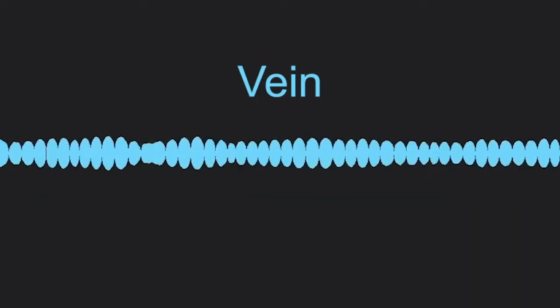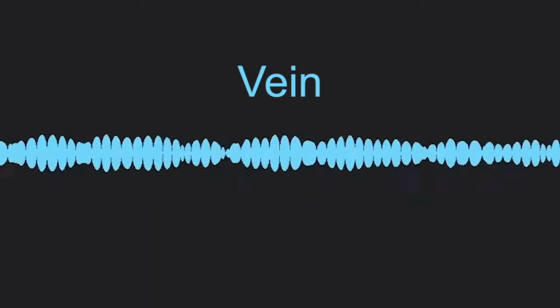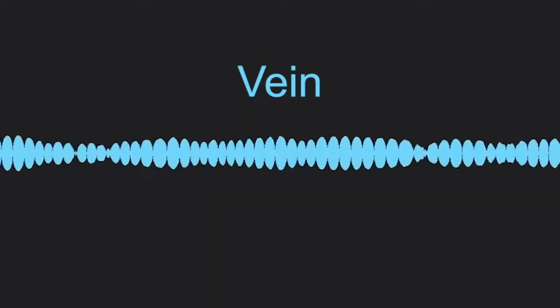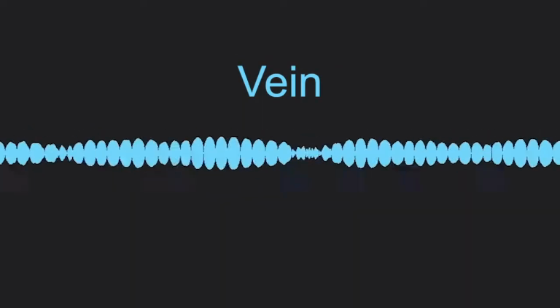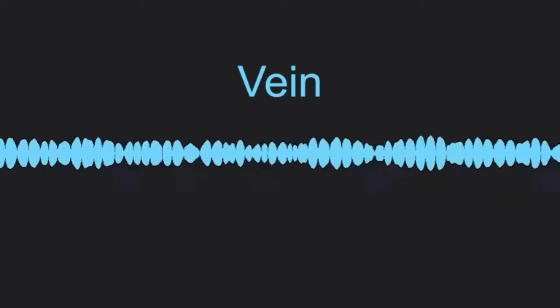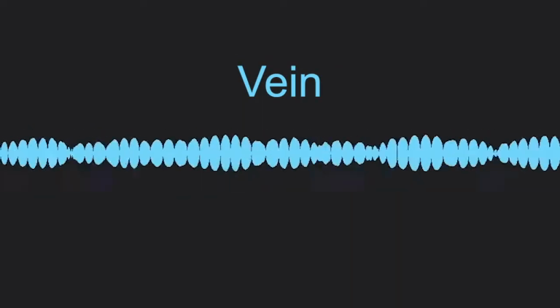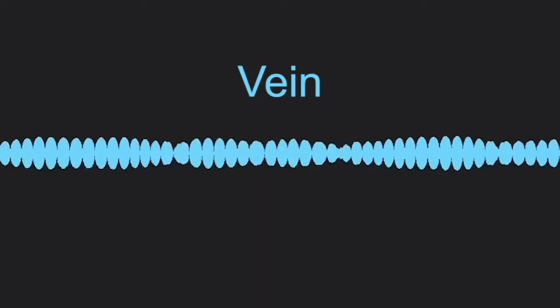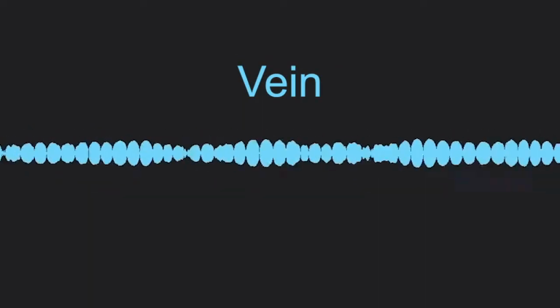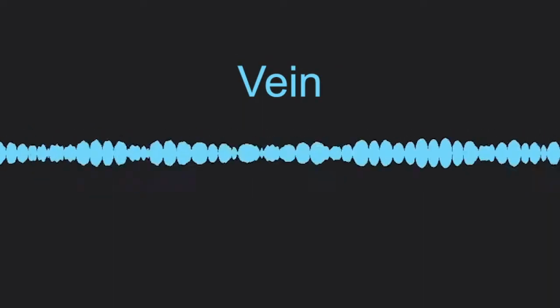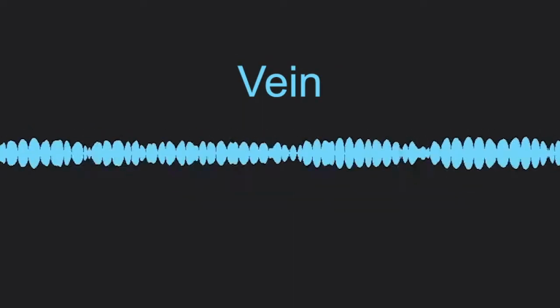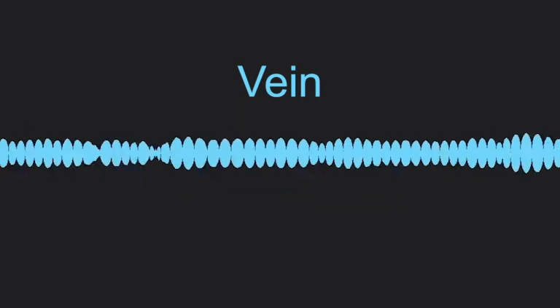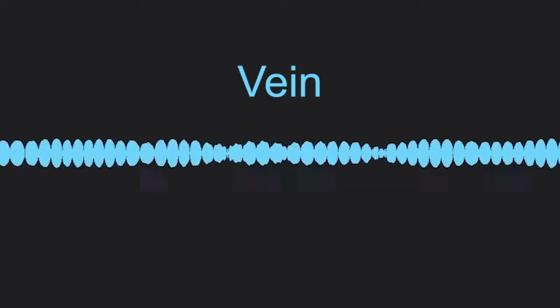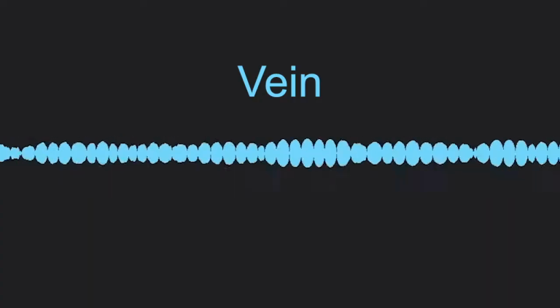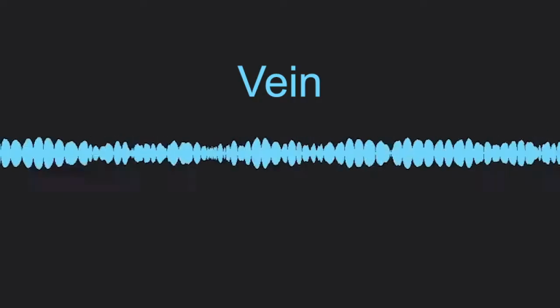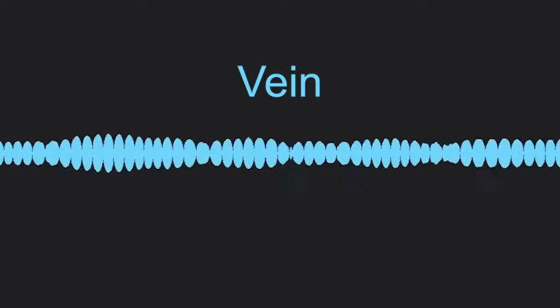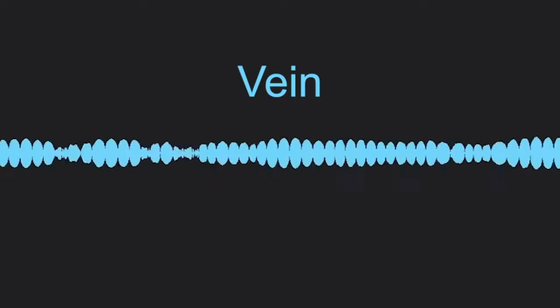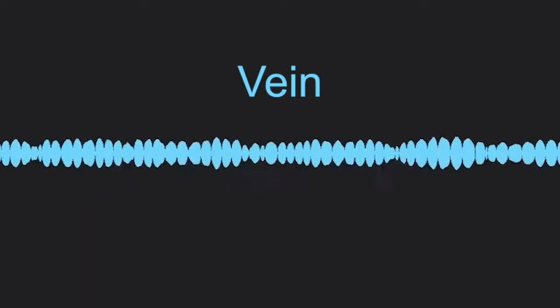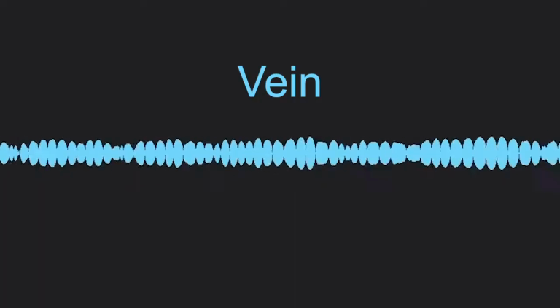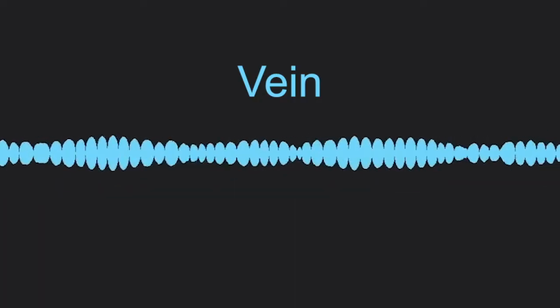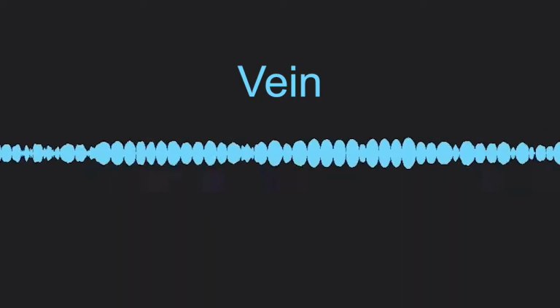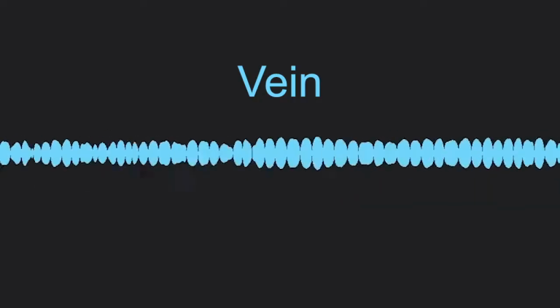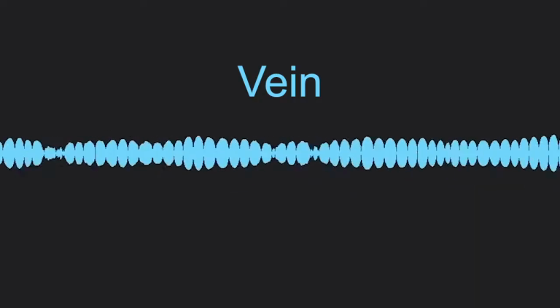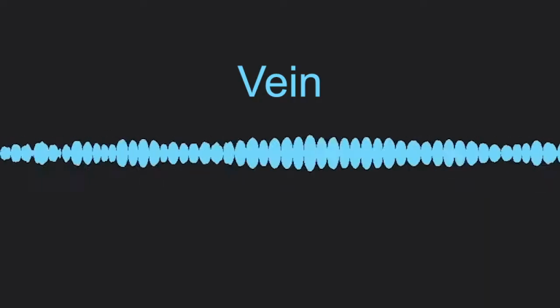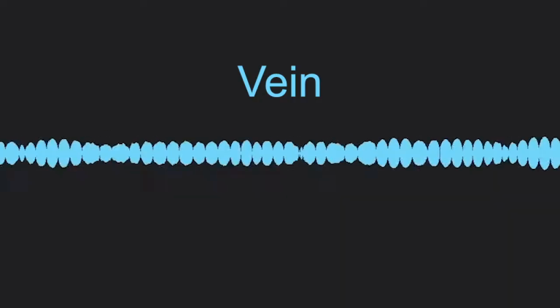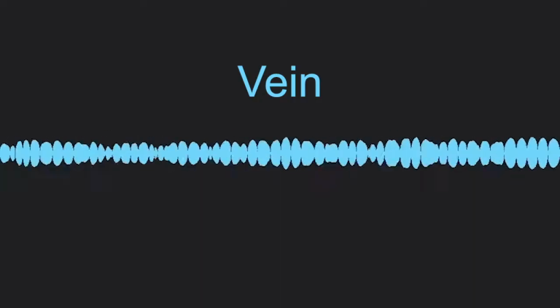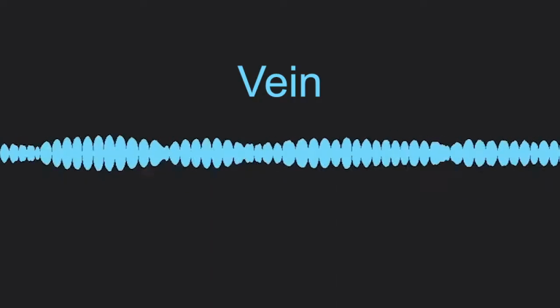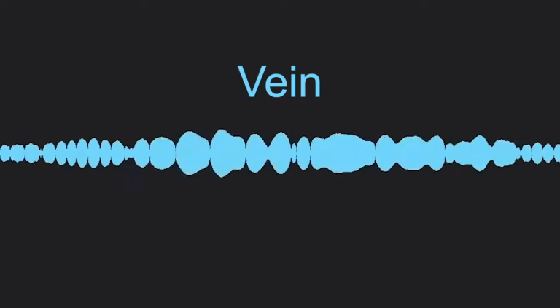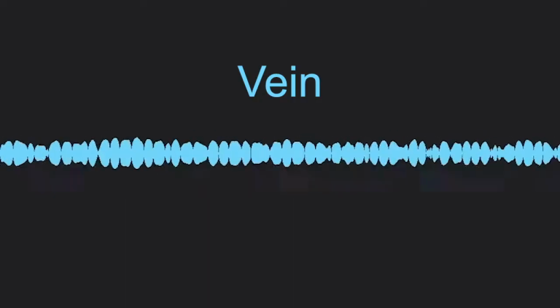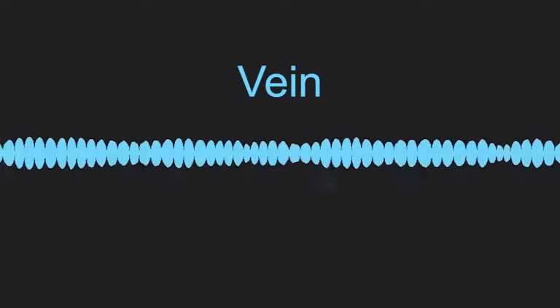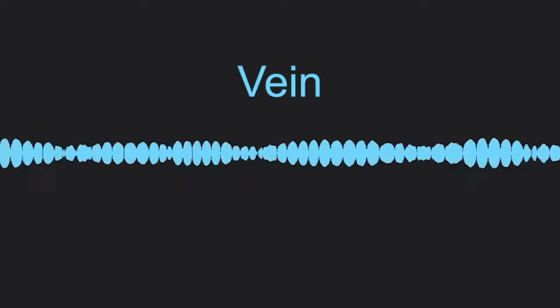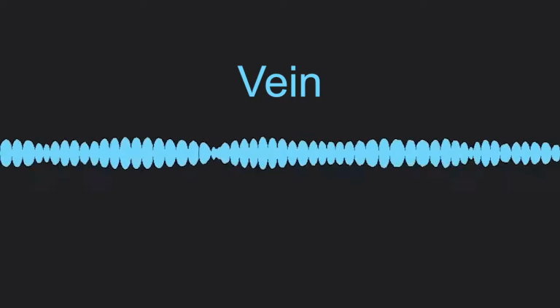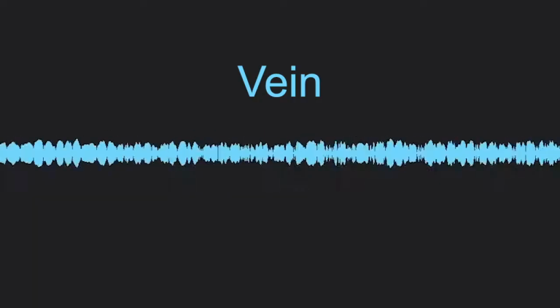If you find this sound, it is likely you are listening to a vein rather than an artery. Relocate the Doppler and look for a pulse.